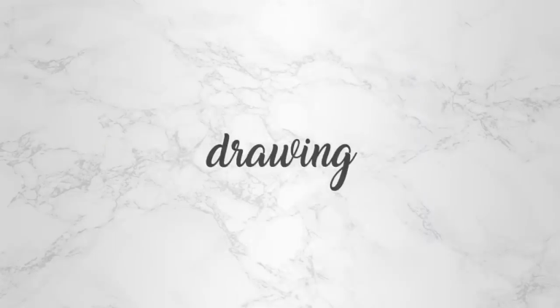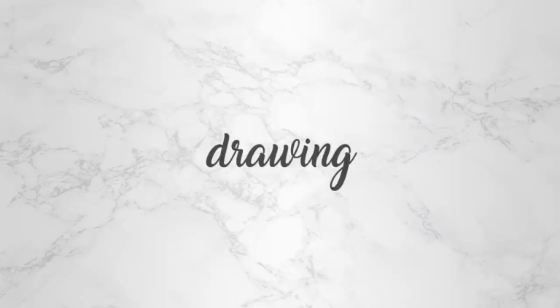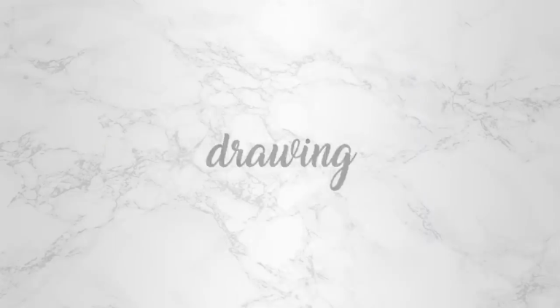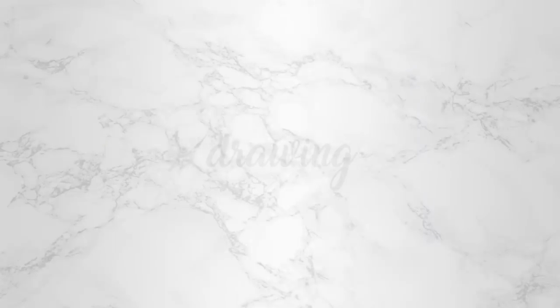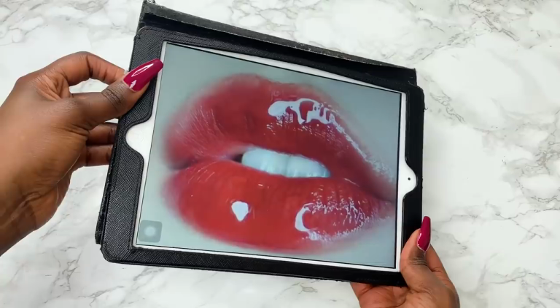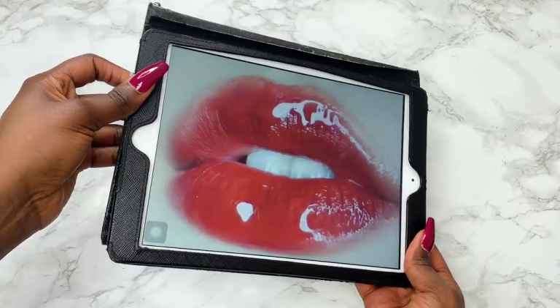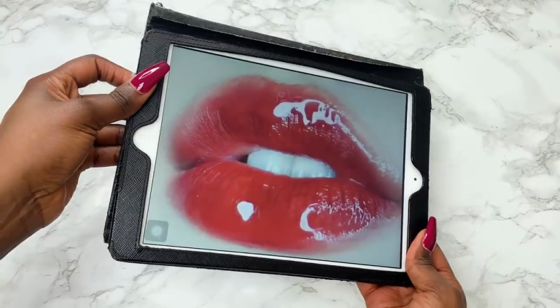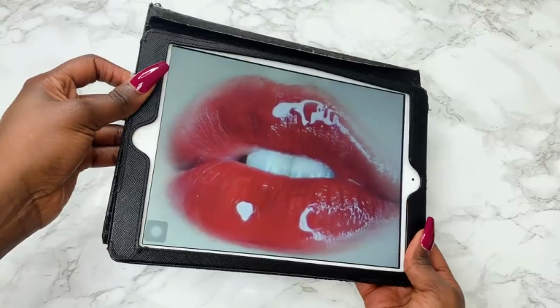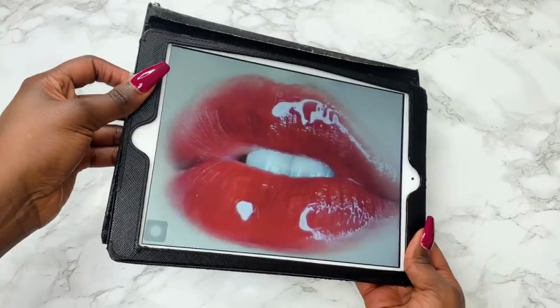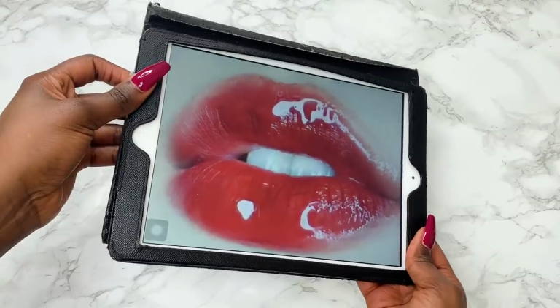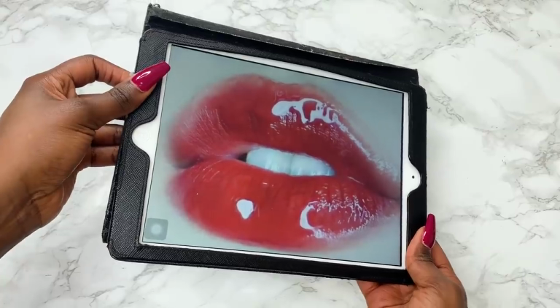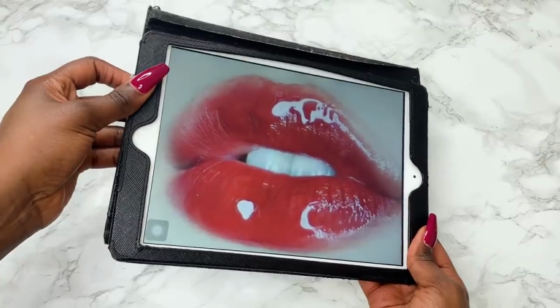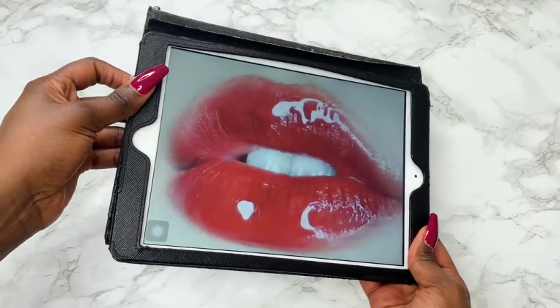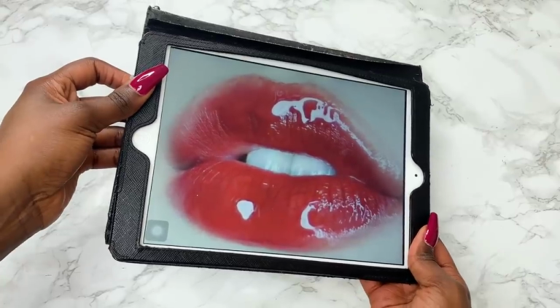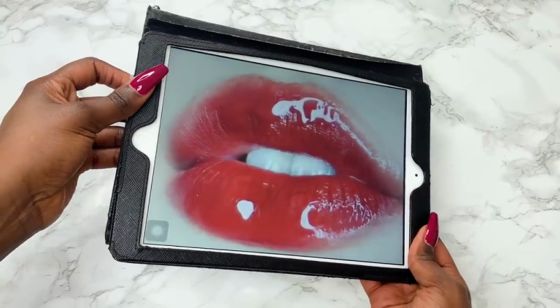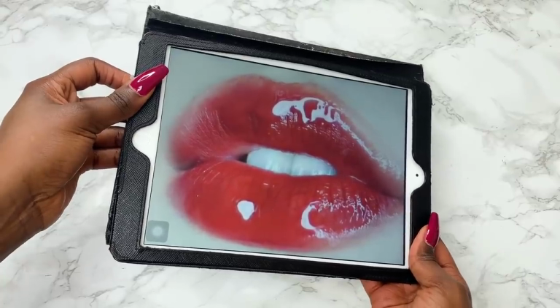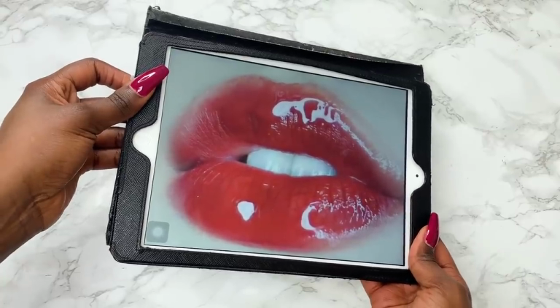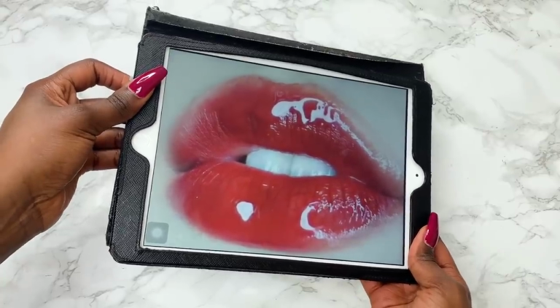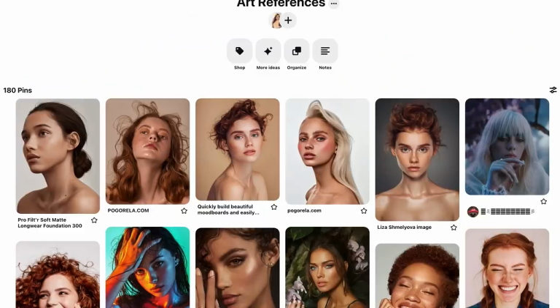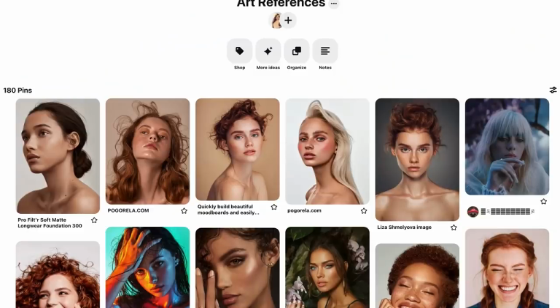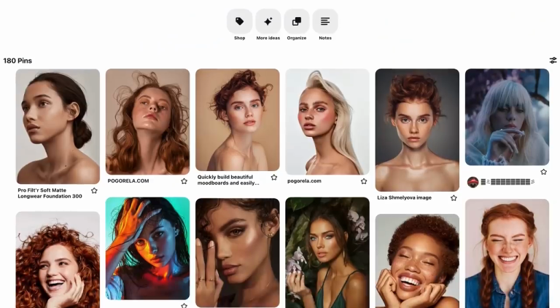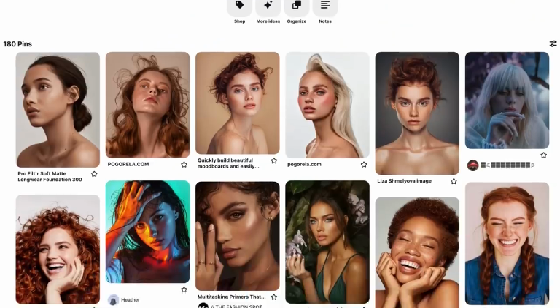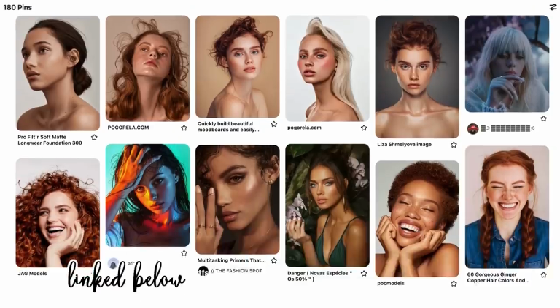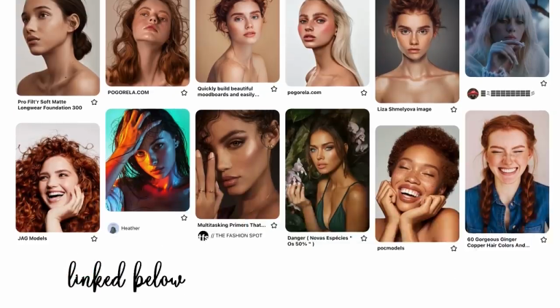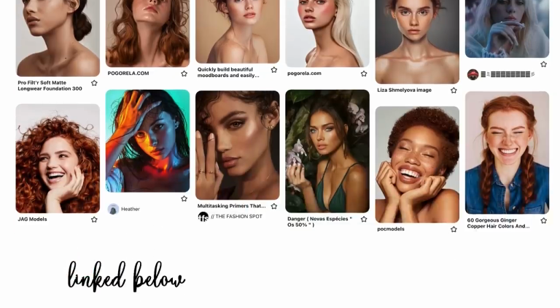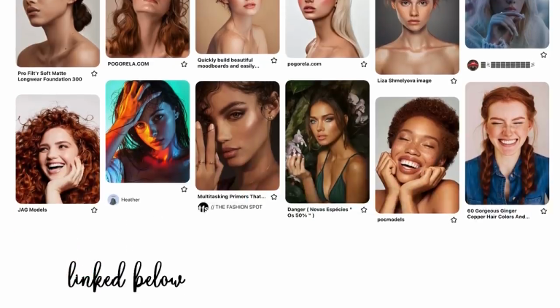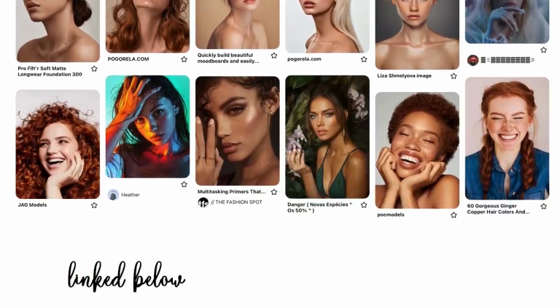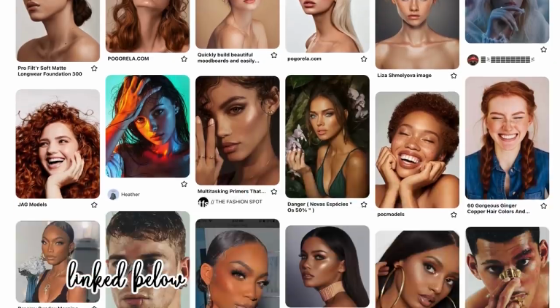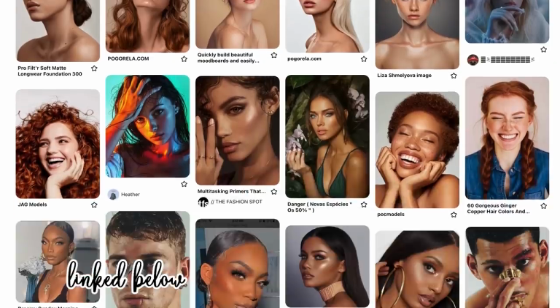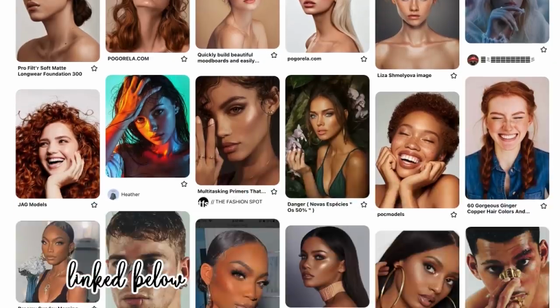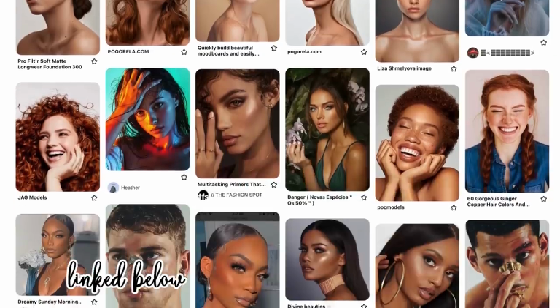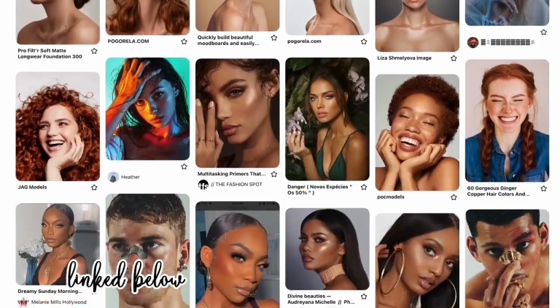It's drawing time, and here is the reference I'll be using. You can find it in my Pinterest board linked below.